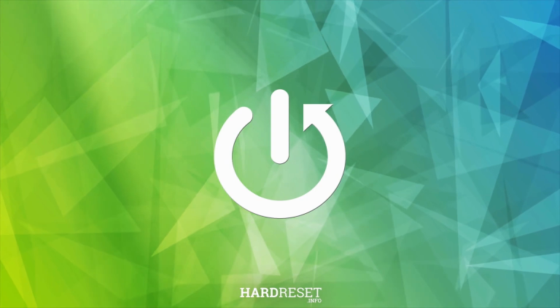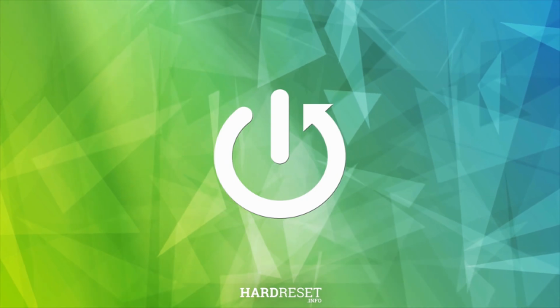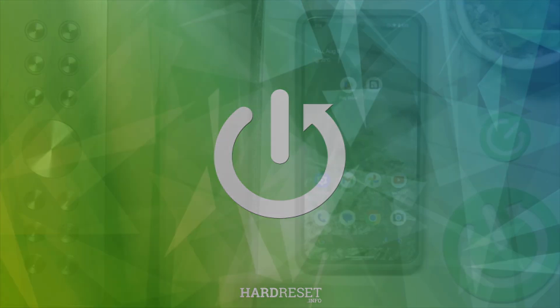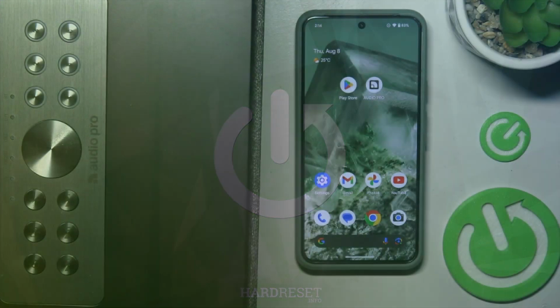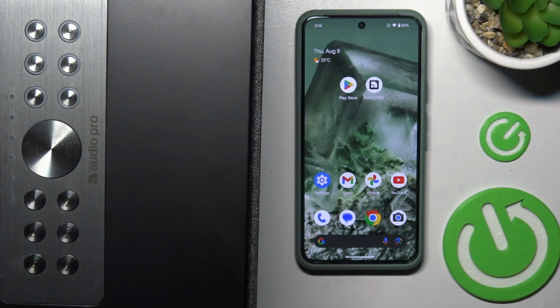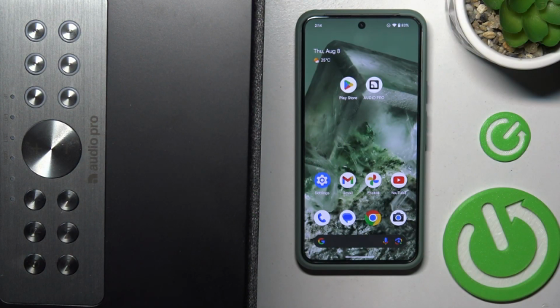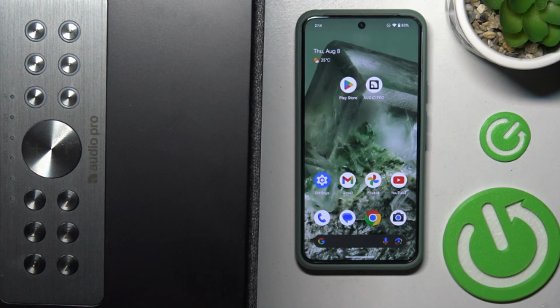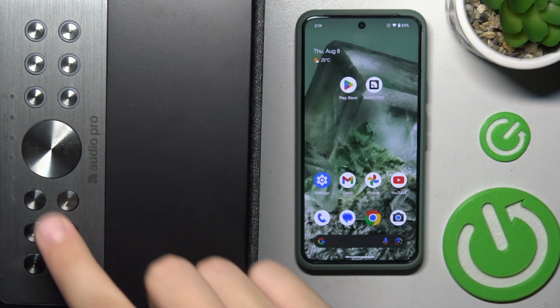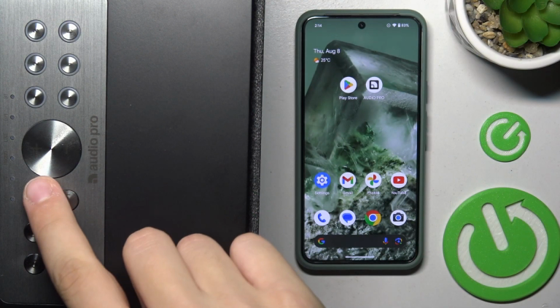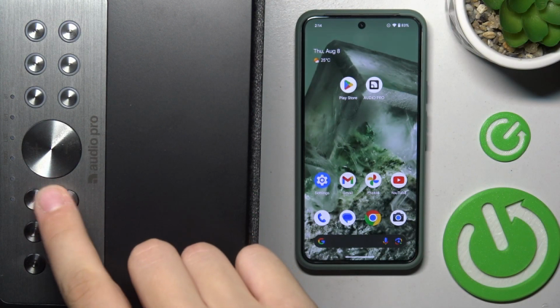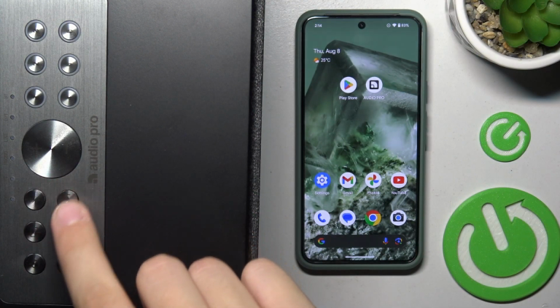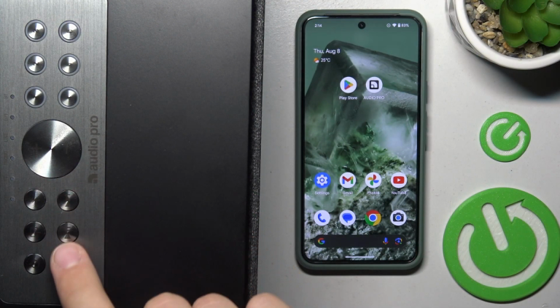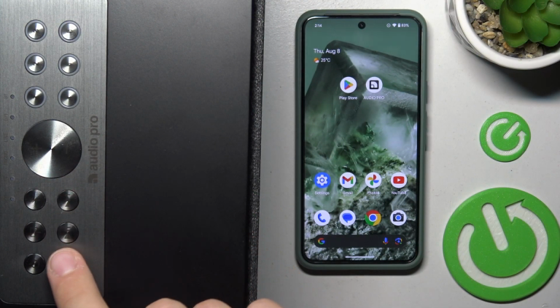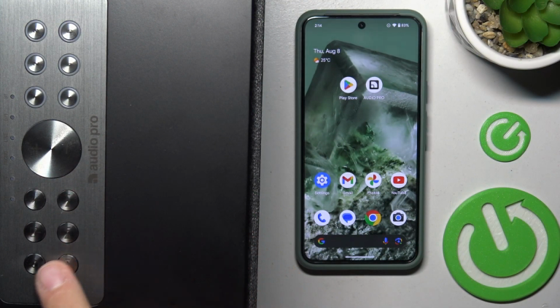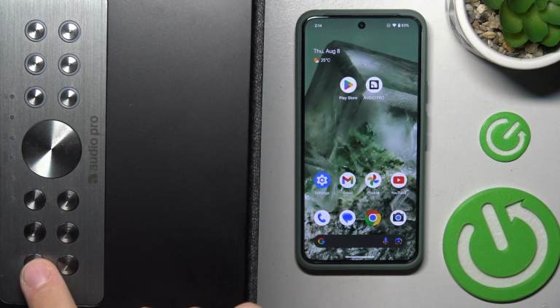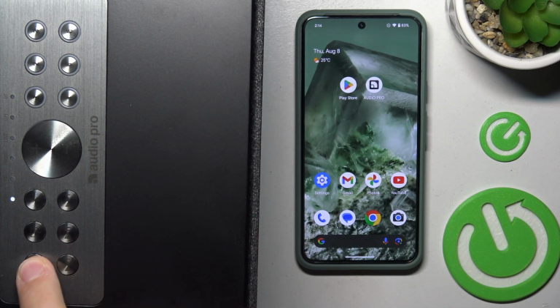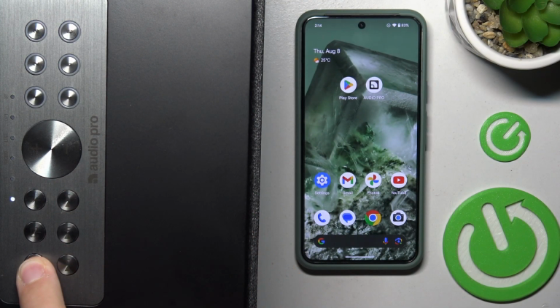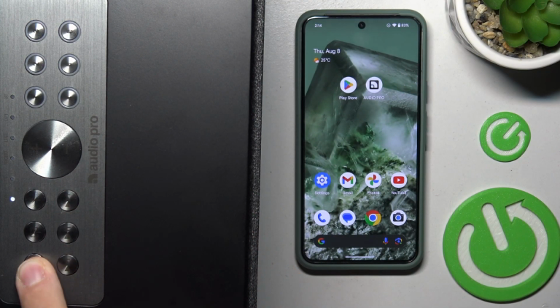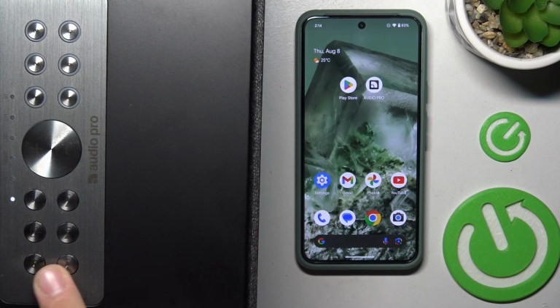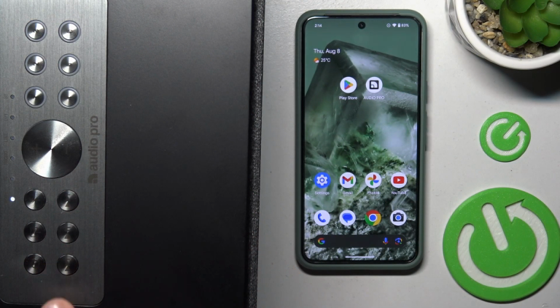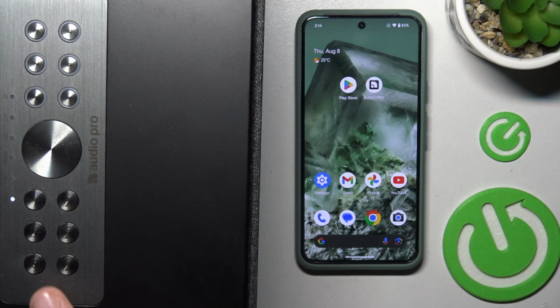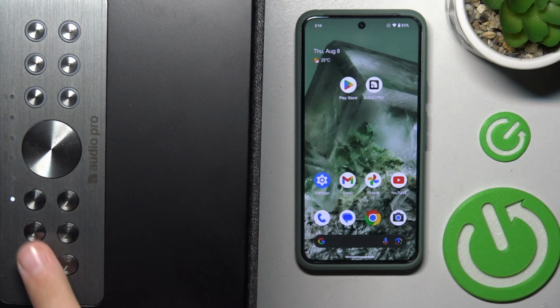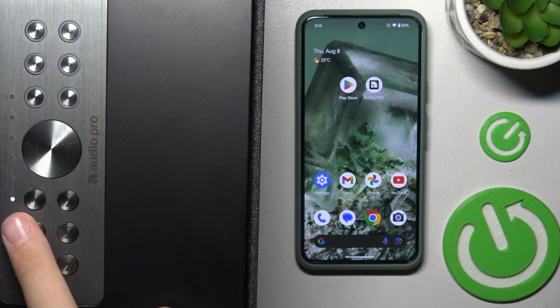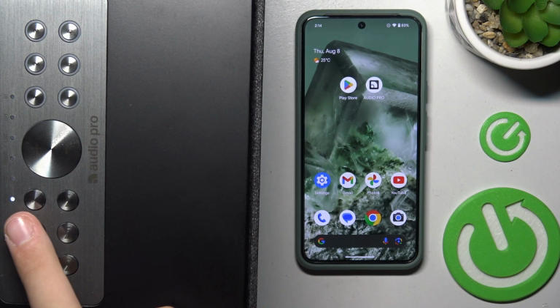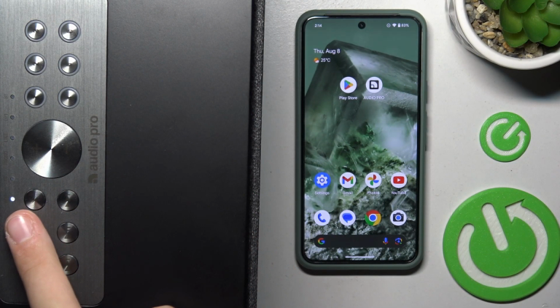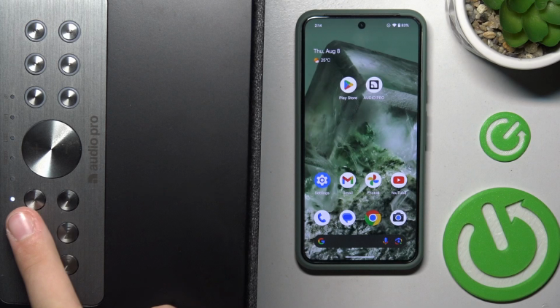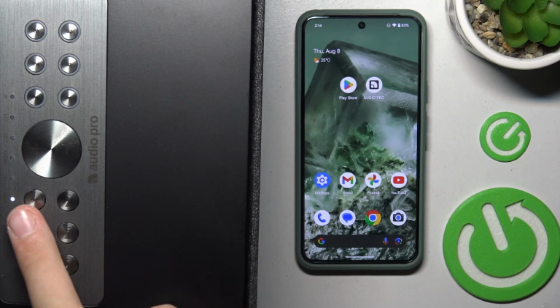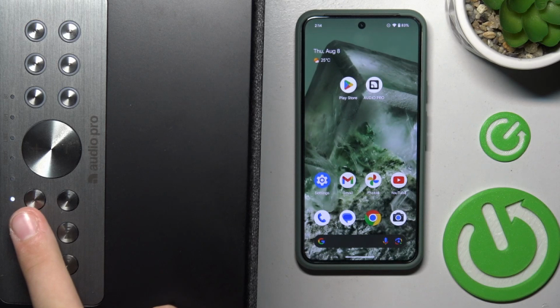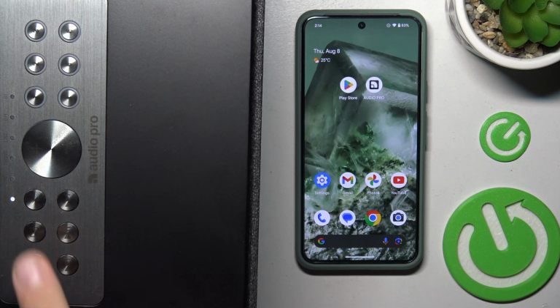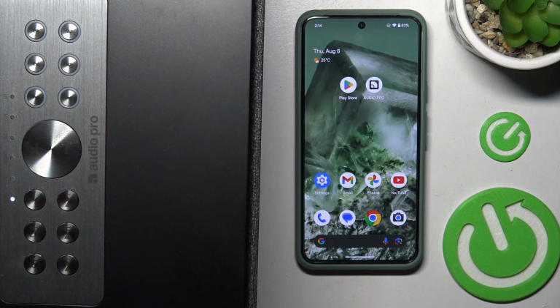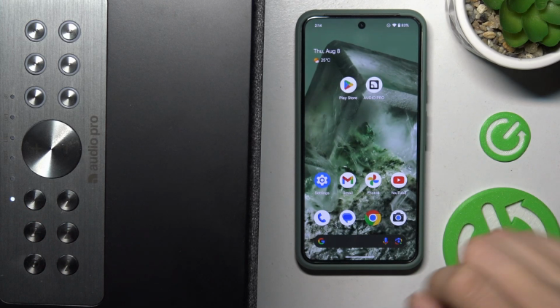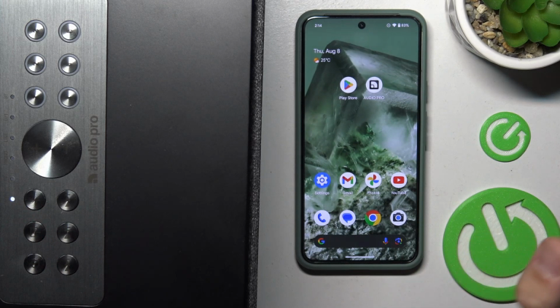First, we have to power up our device with this button over there. As you can see, the light indicator is lit up.